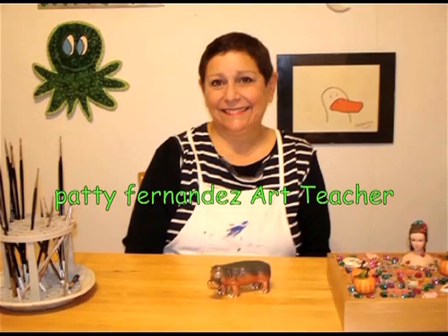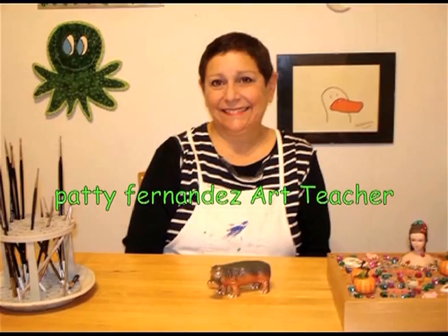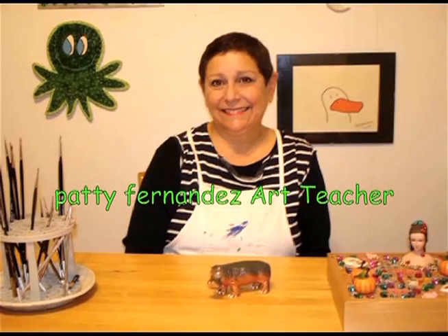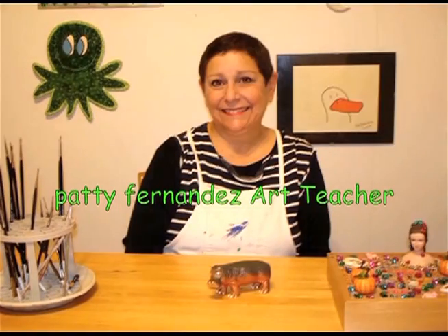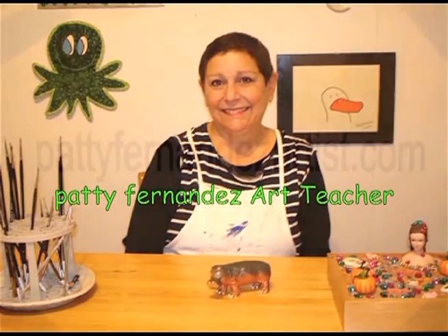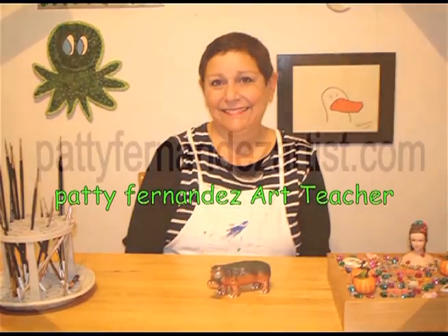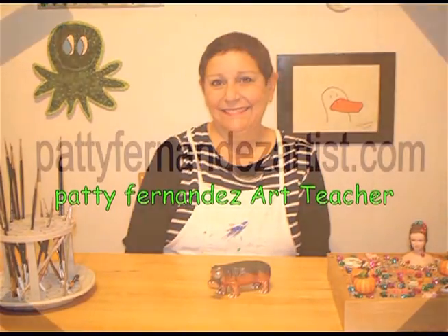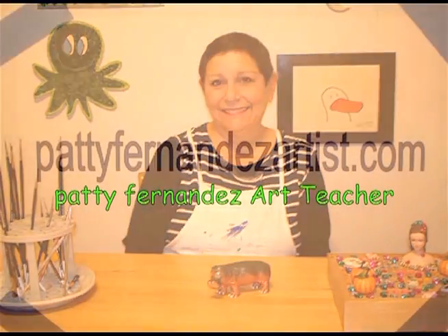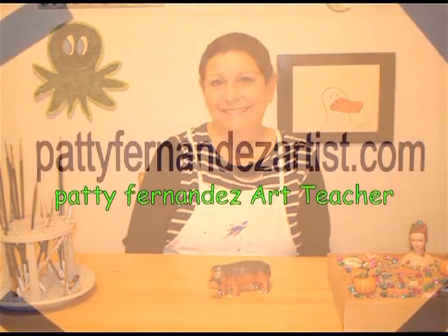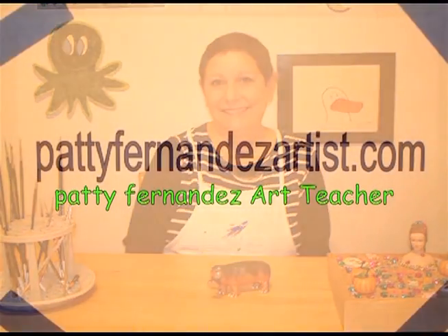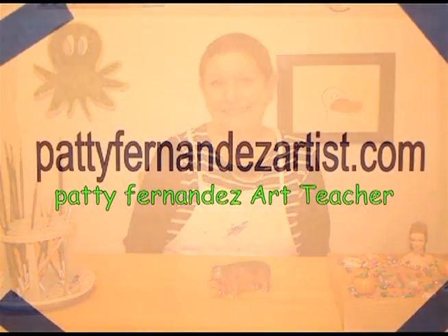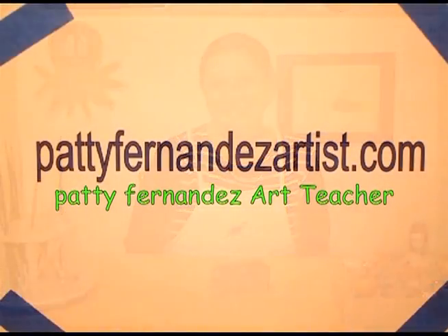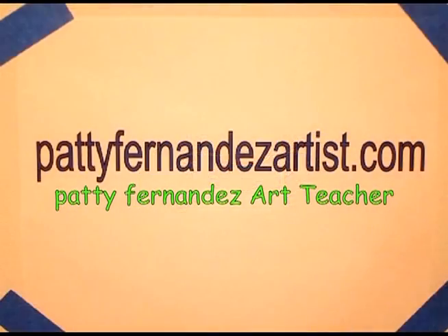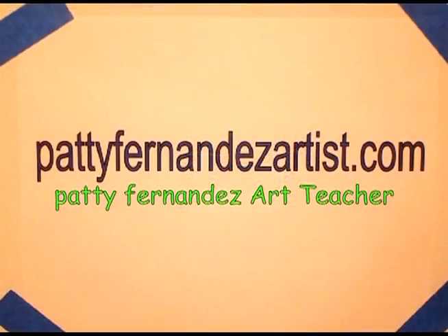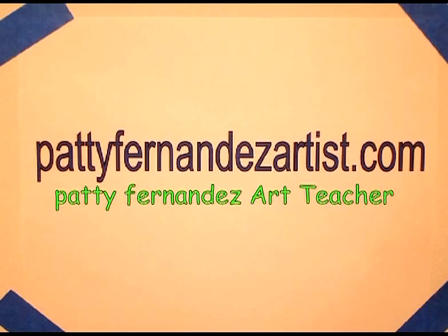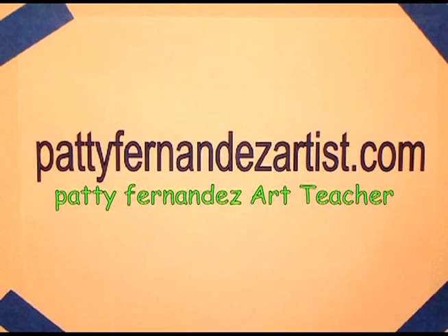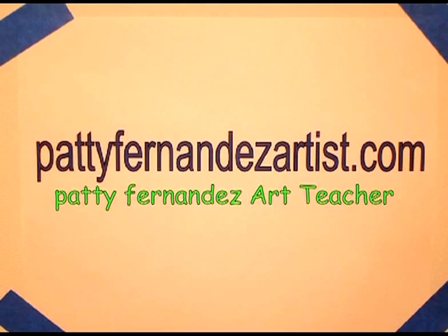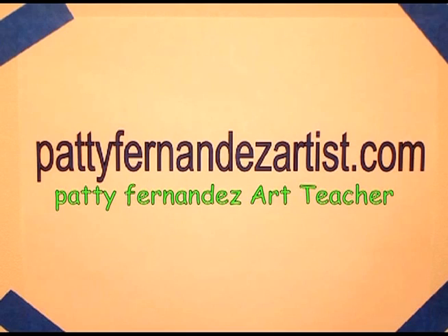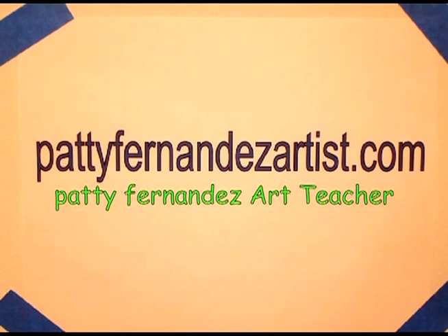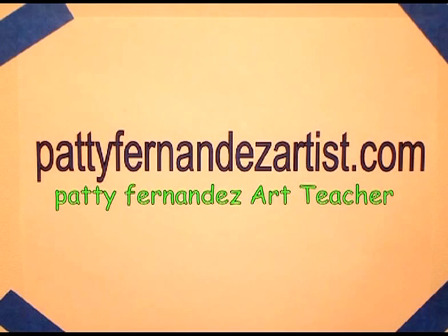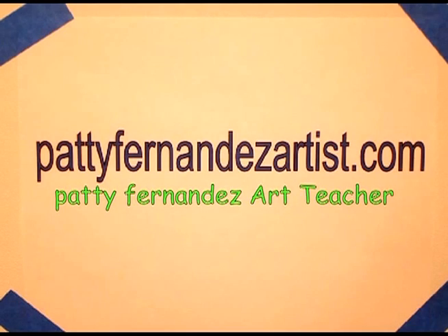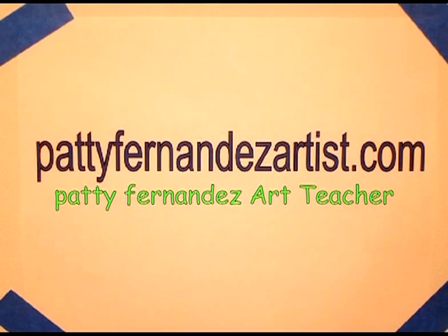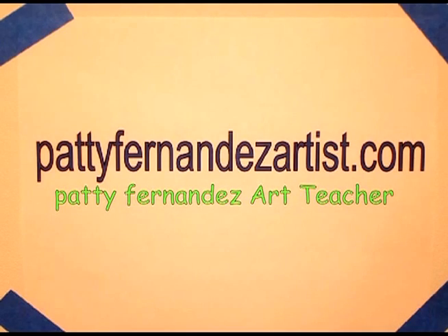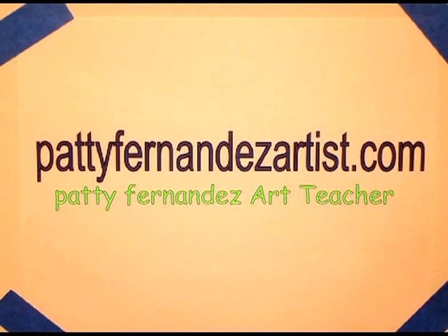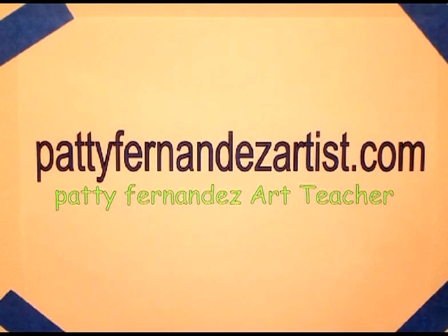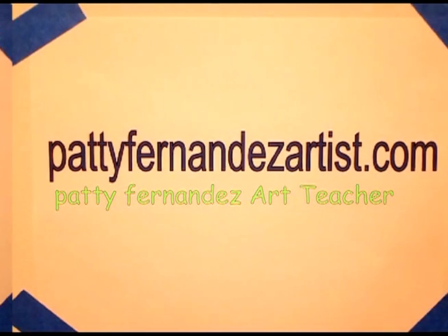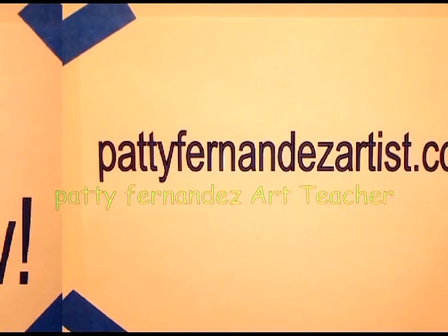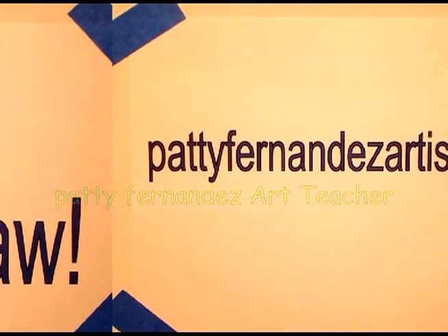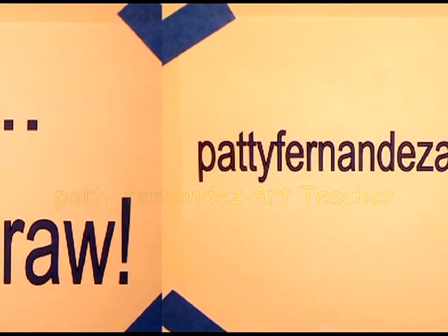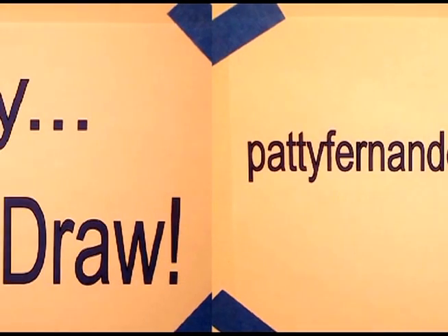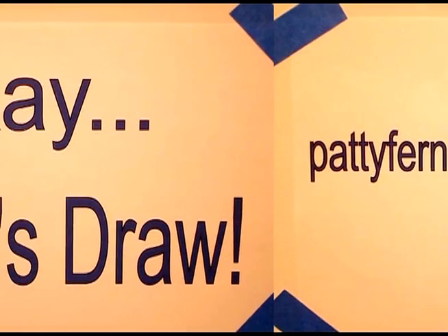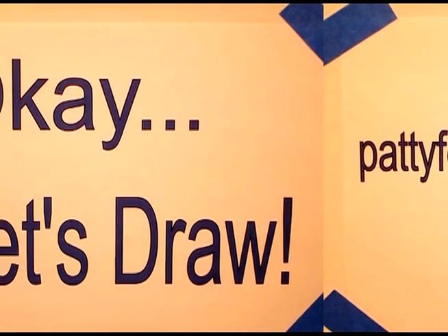Visit my website at PattiFernandezArtist.com